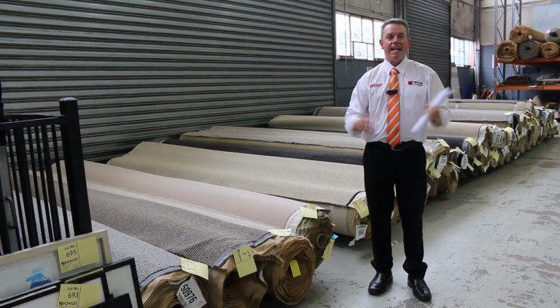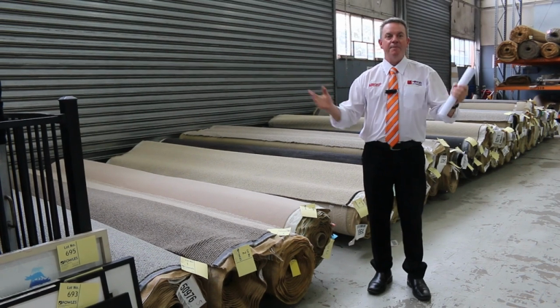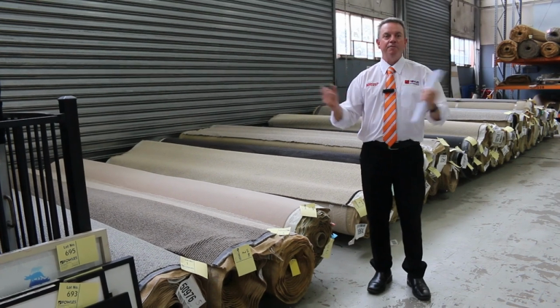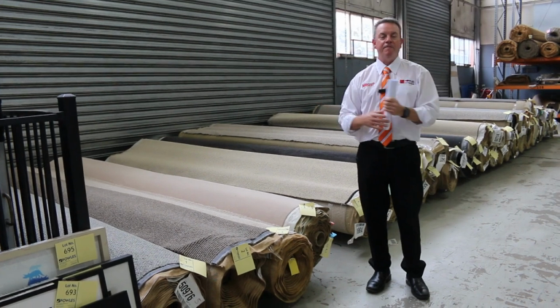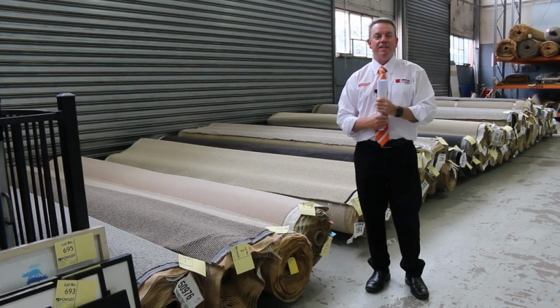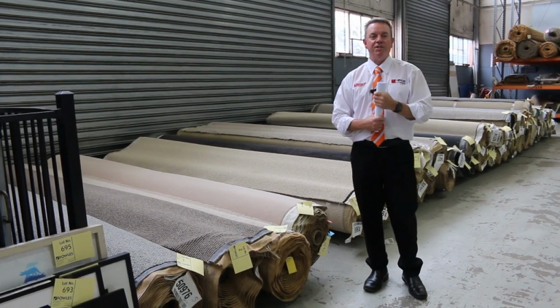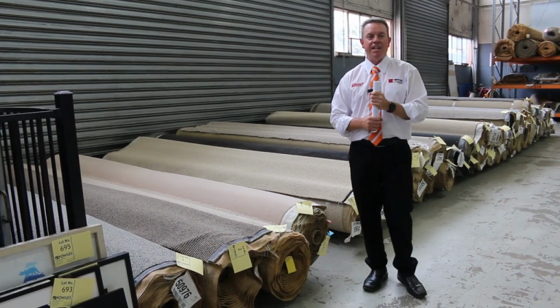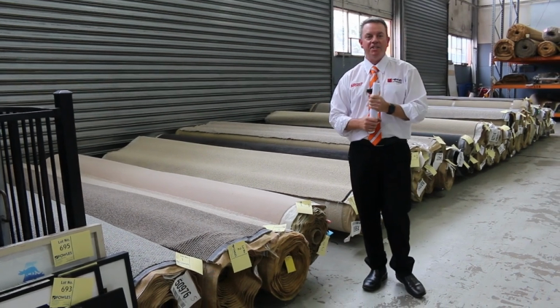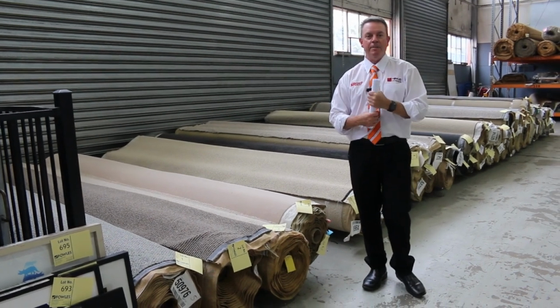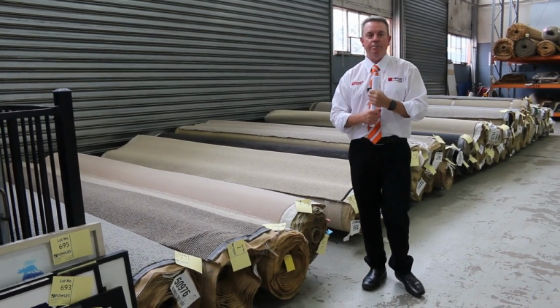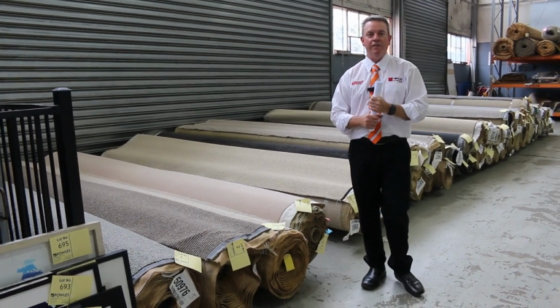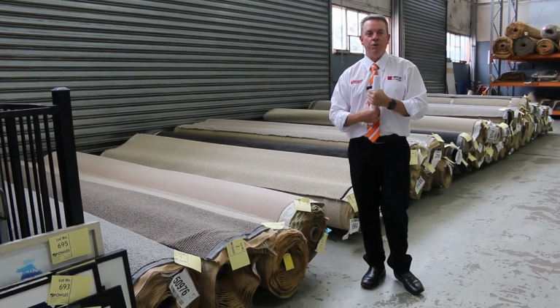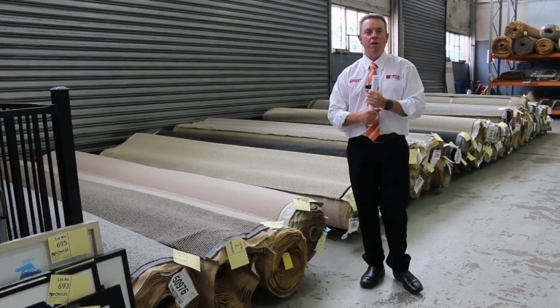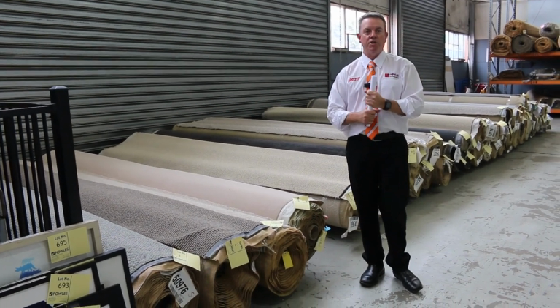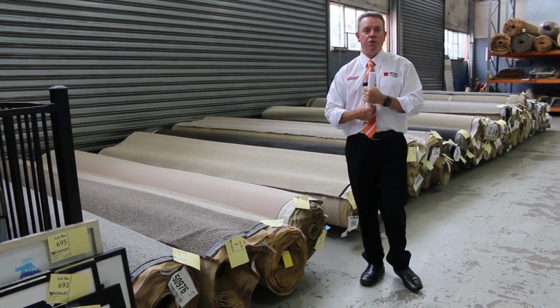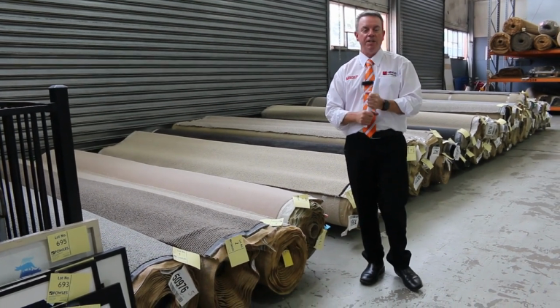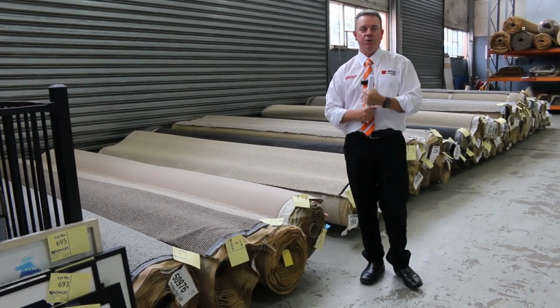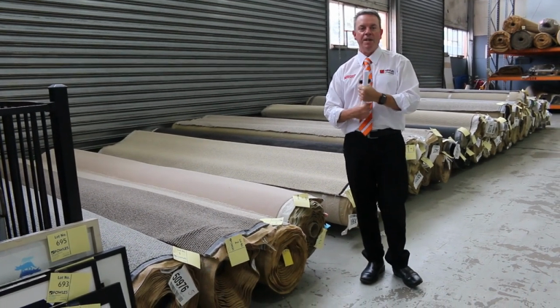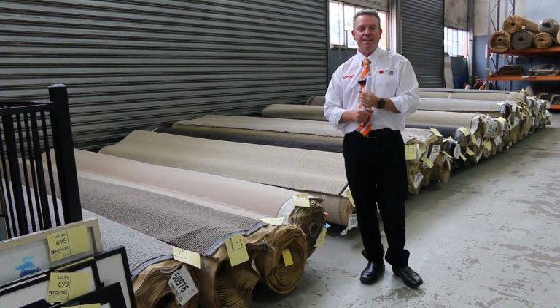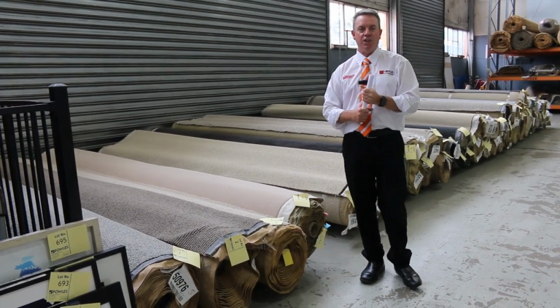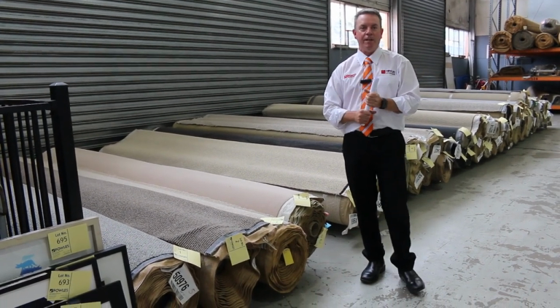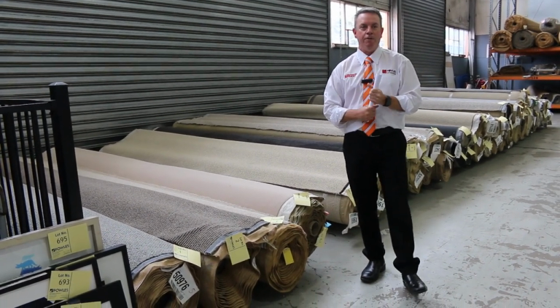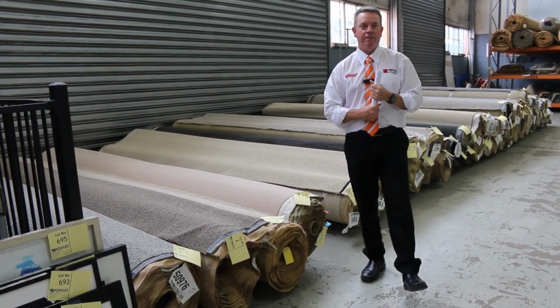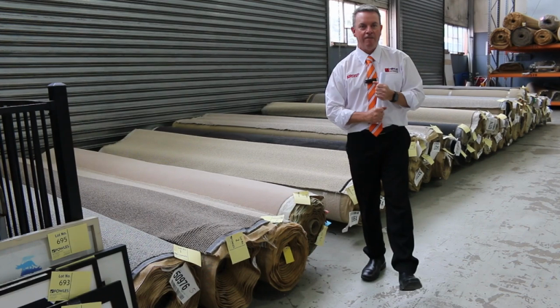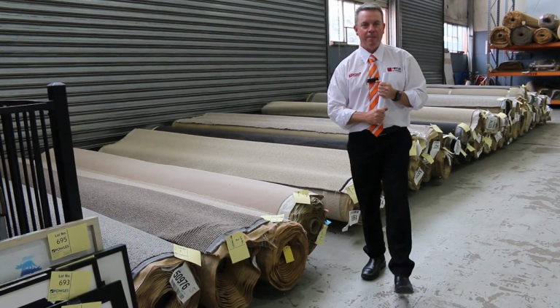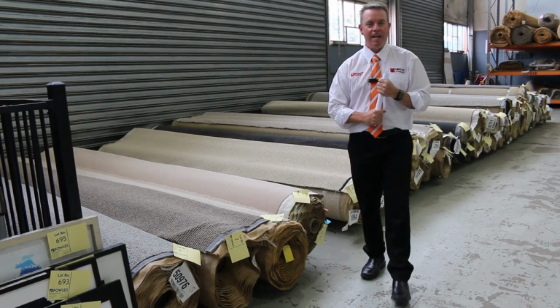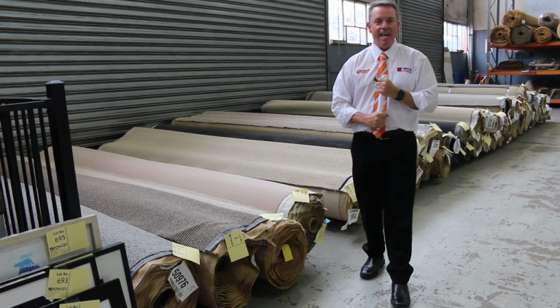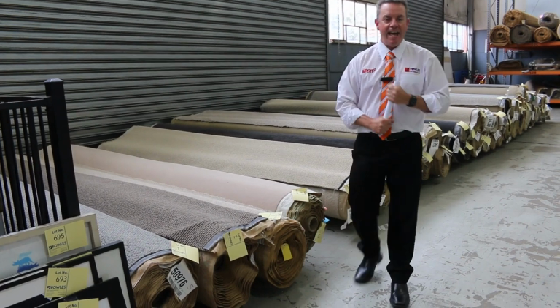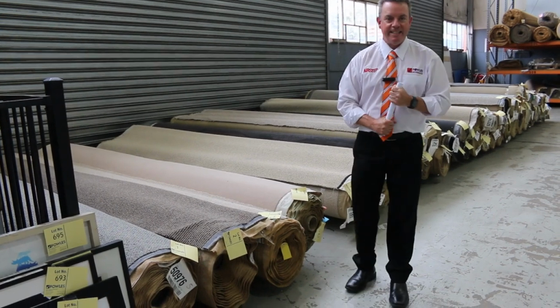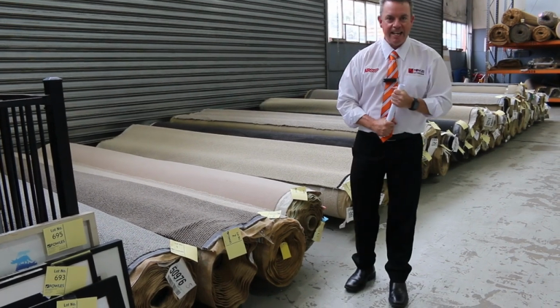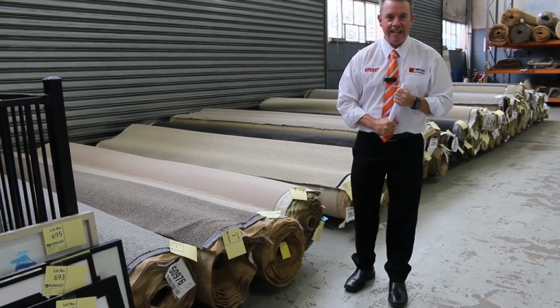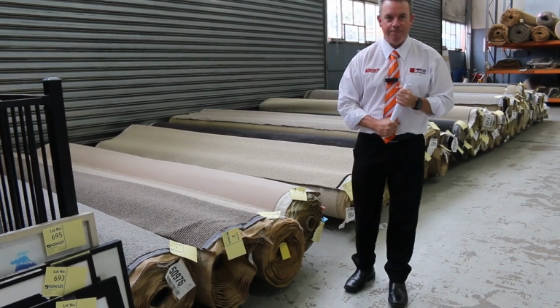G'day, I'm John from Fowls Auction Sales. I'm here to preview tomorrow's auction. That's Wednesday the 24th of November at 10am.